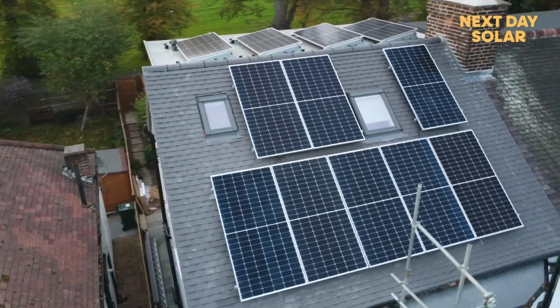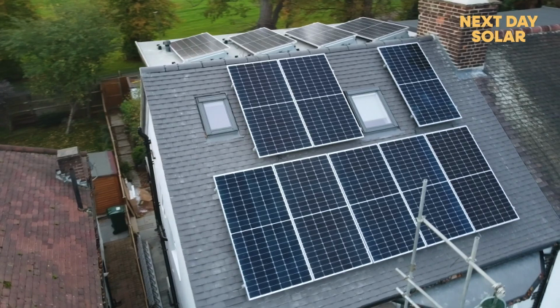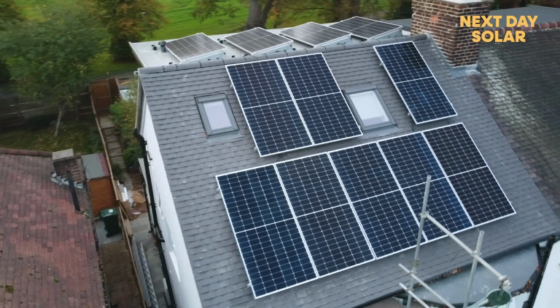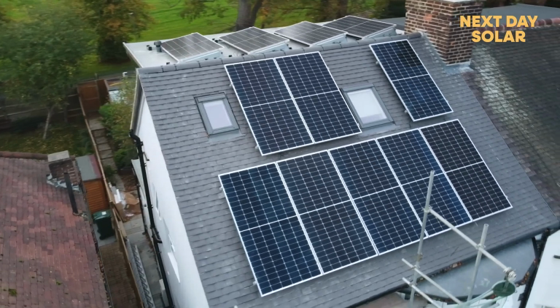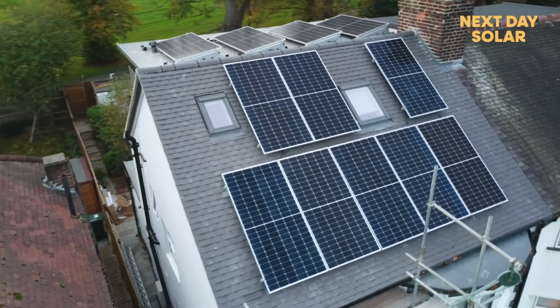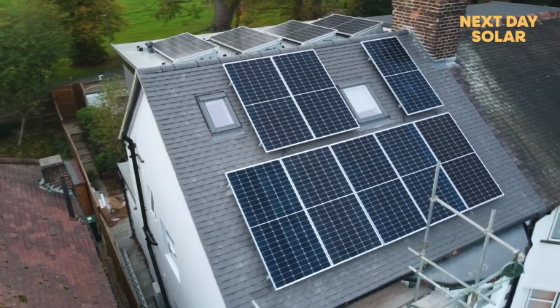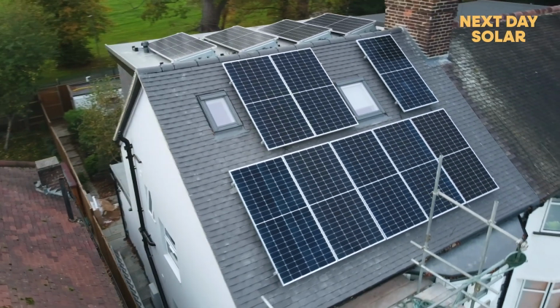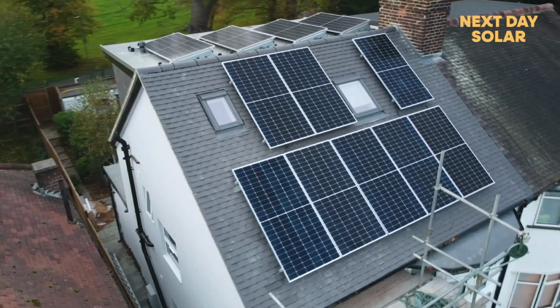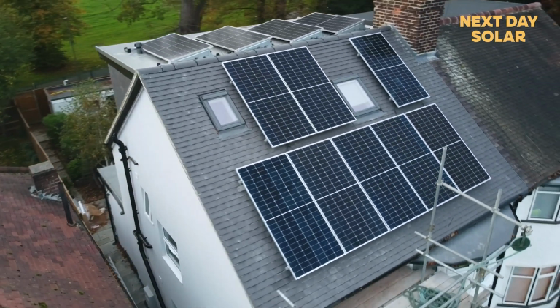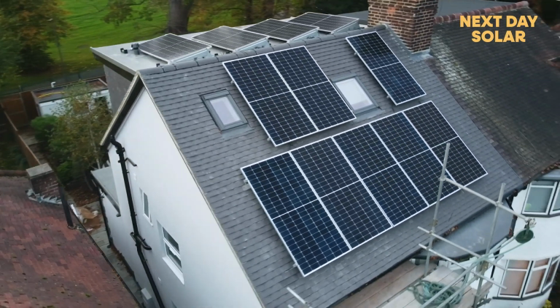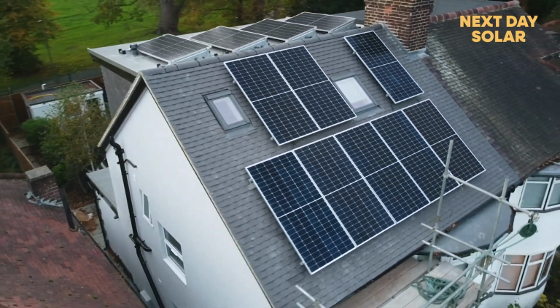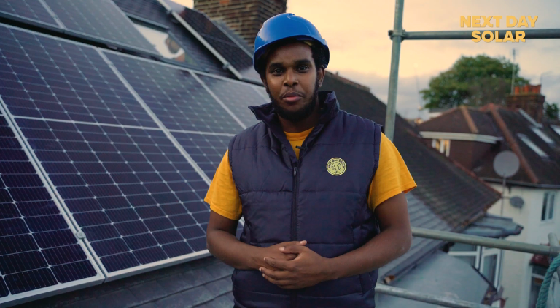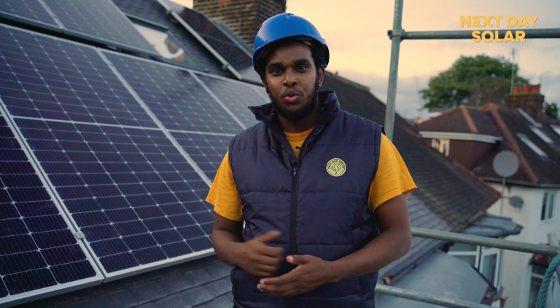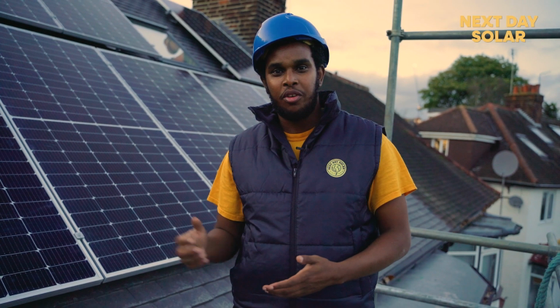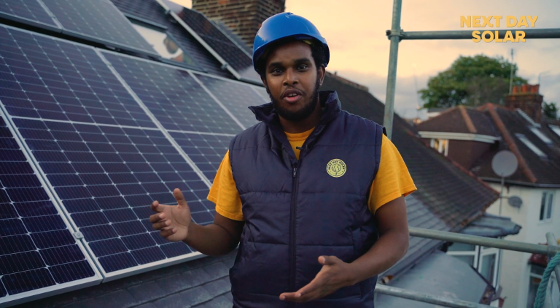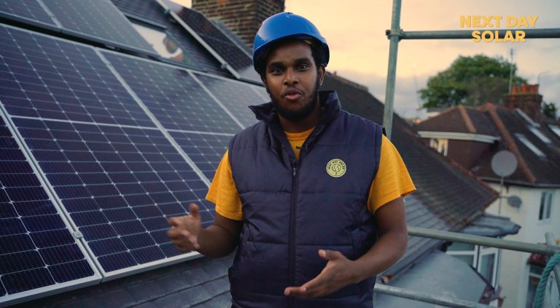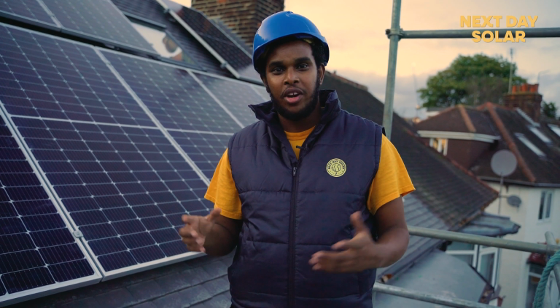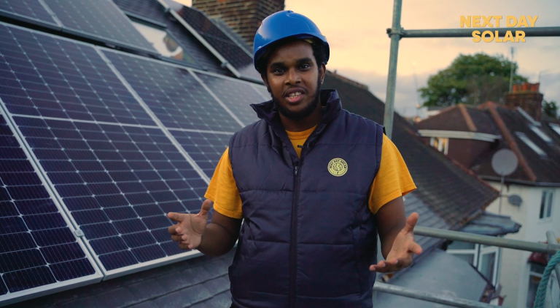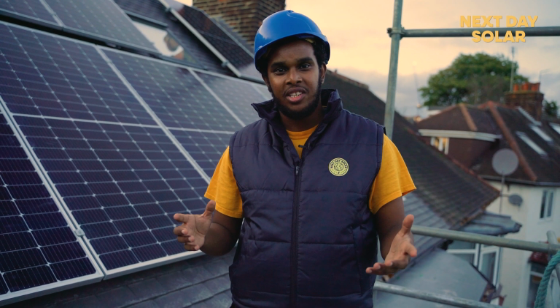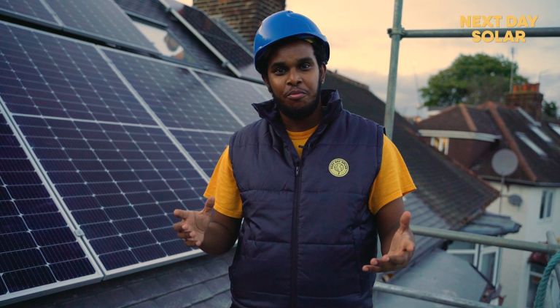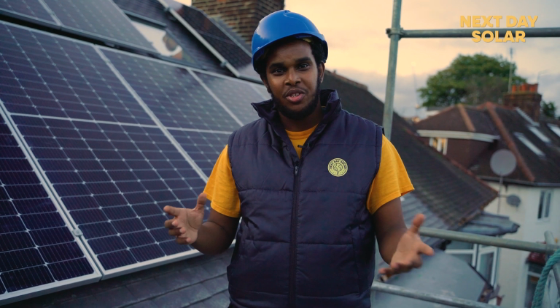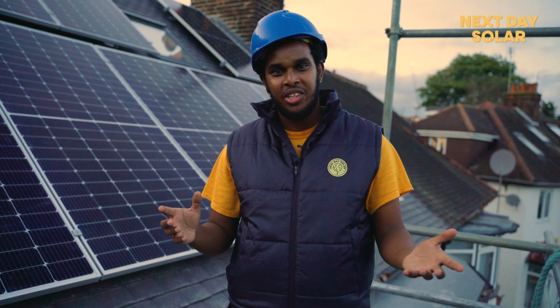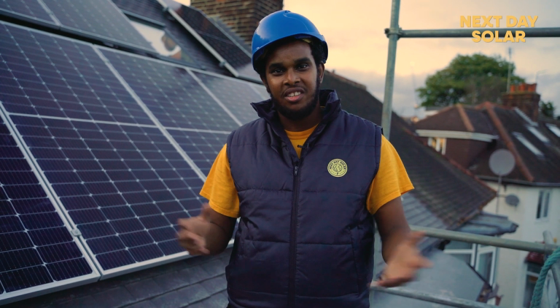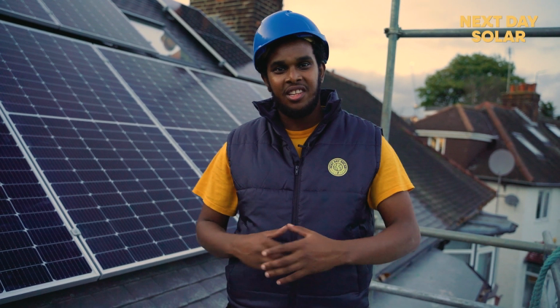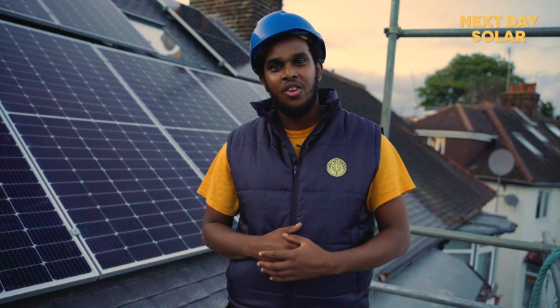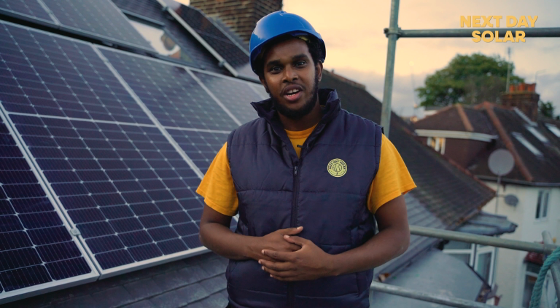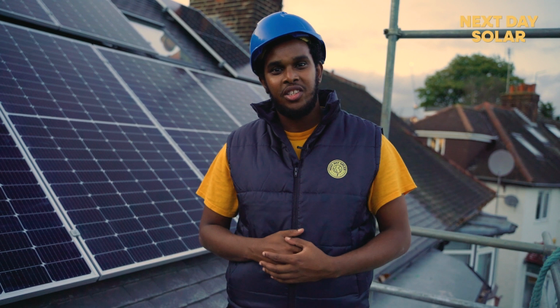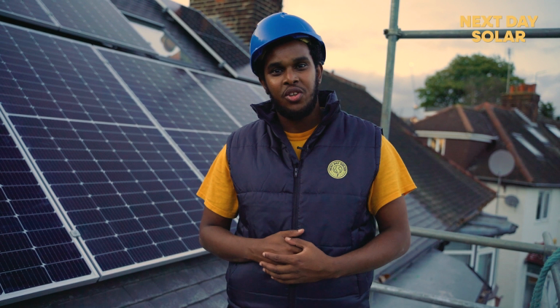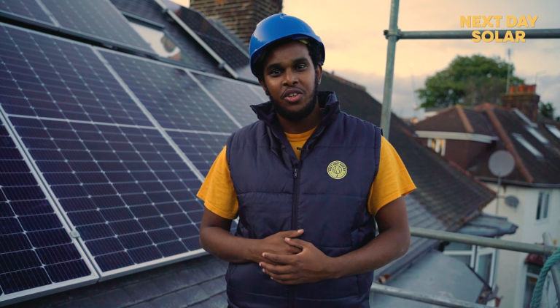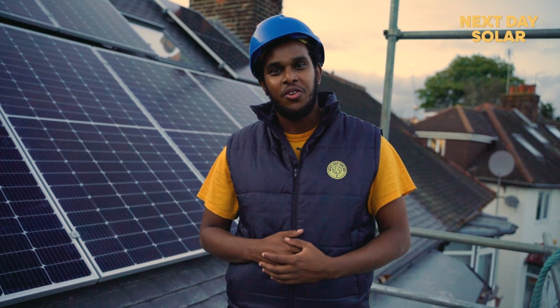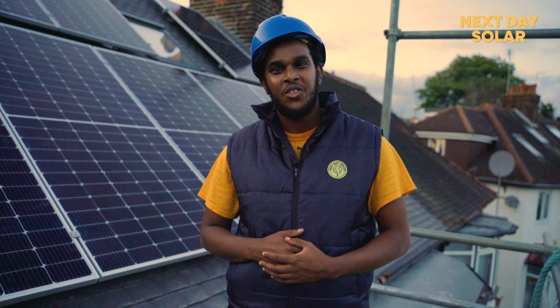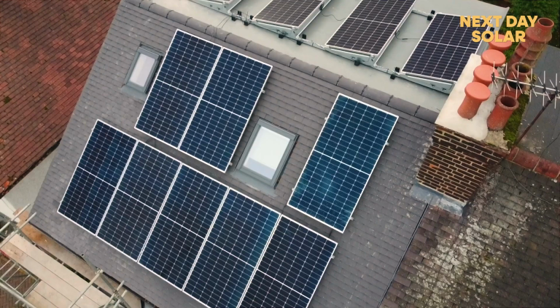Thank you very much for watching our video. If you have a pitch roof and a flat roof like this system, please contact us at hello@nextdaysolar.co.uk.